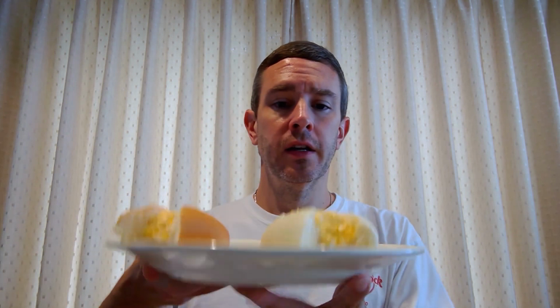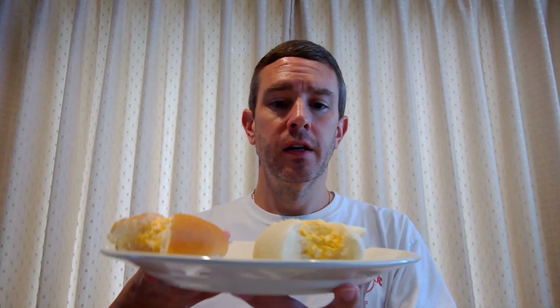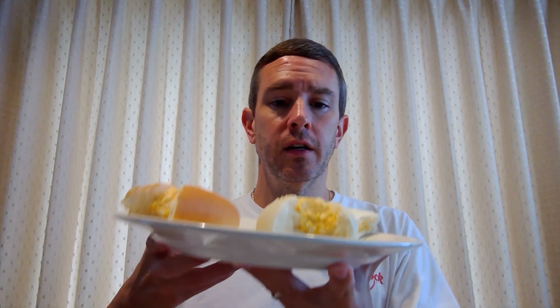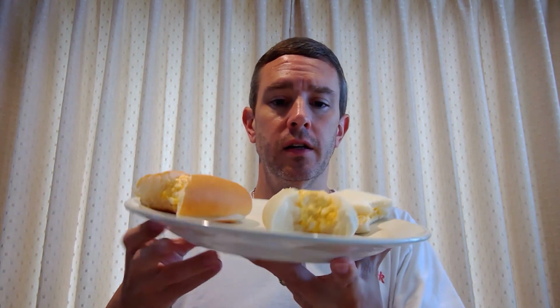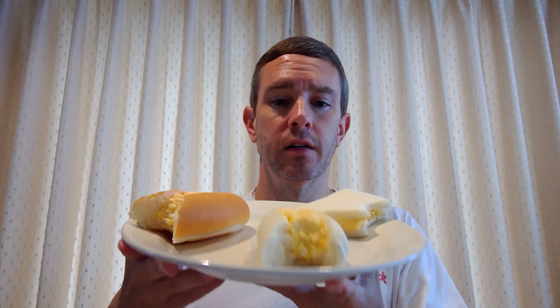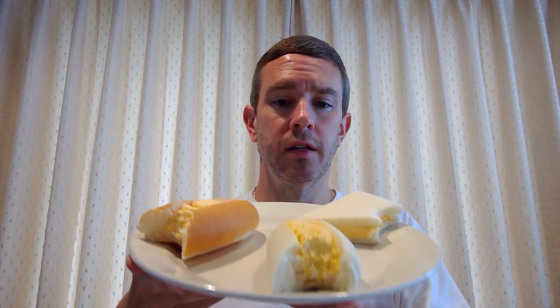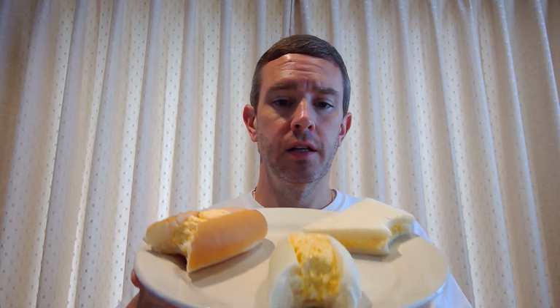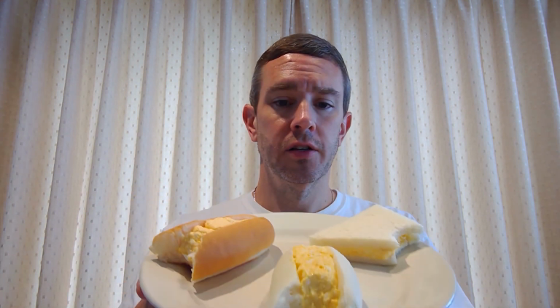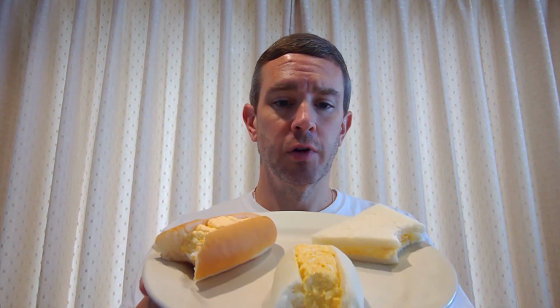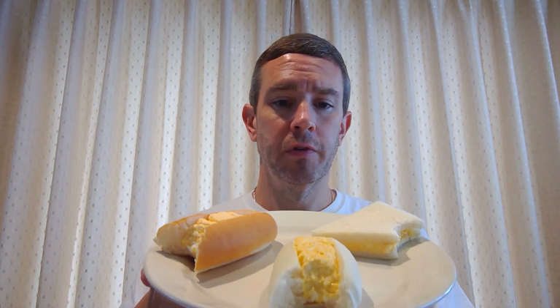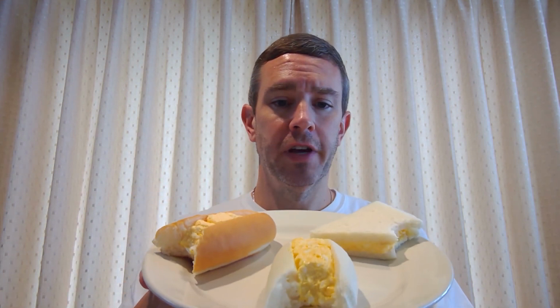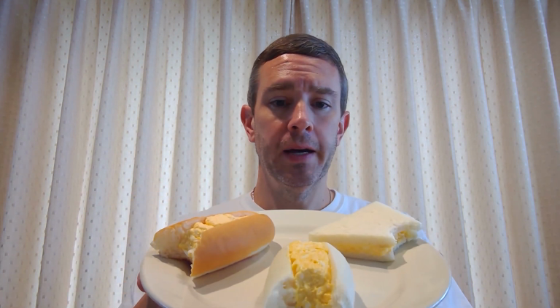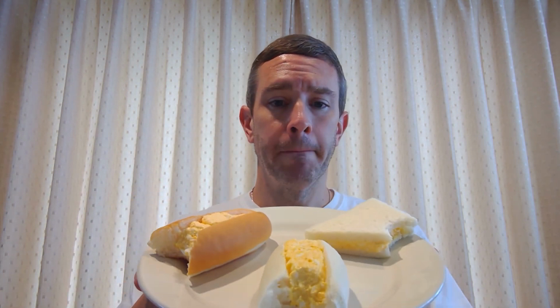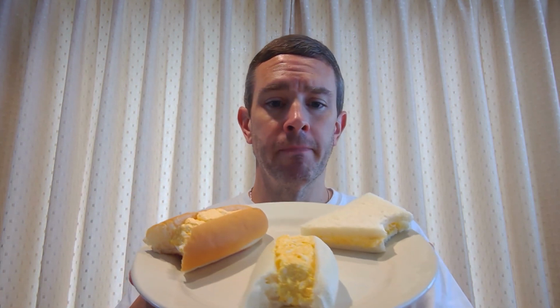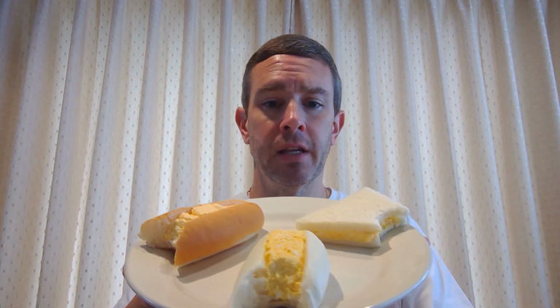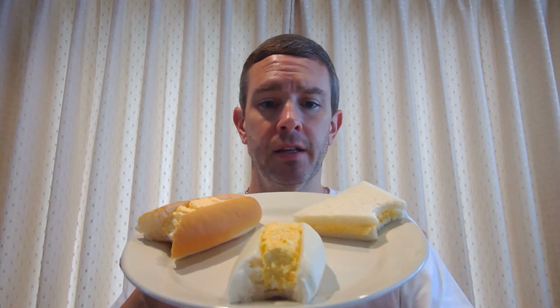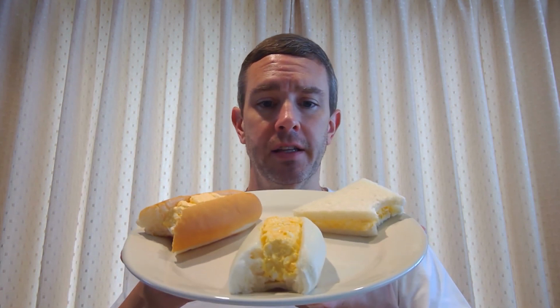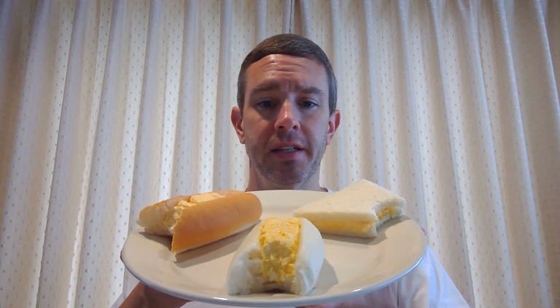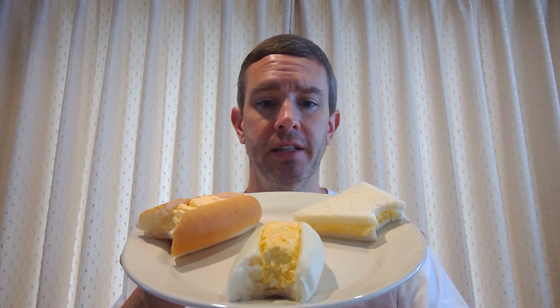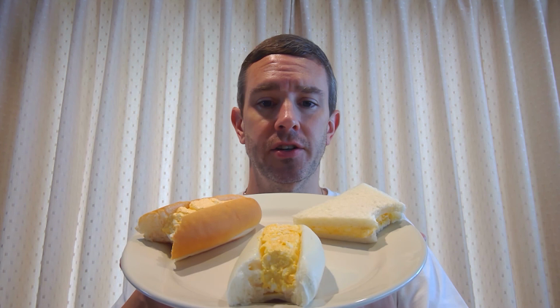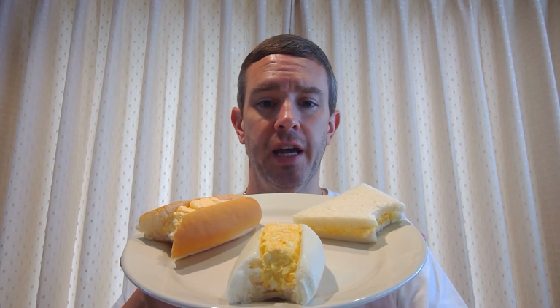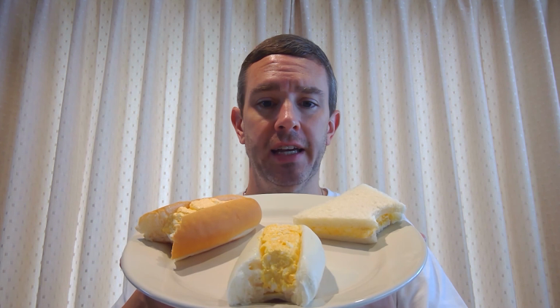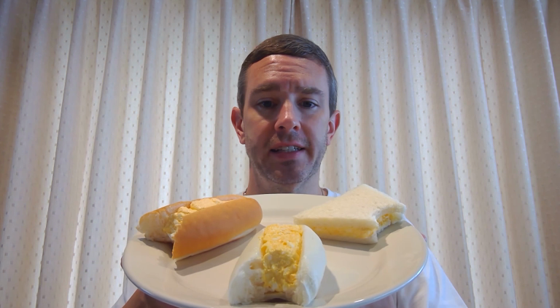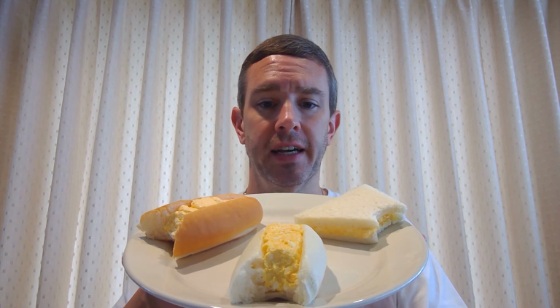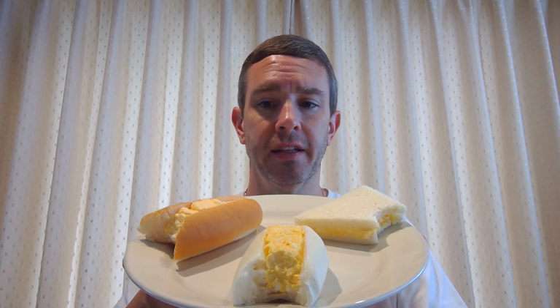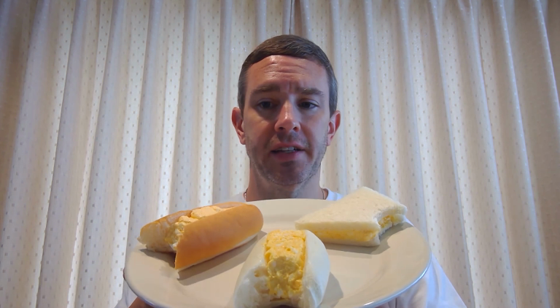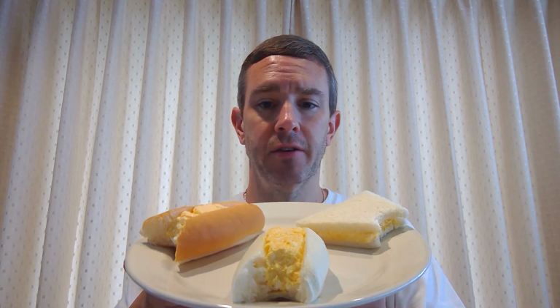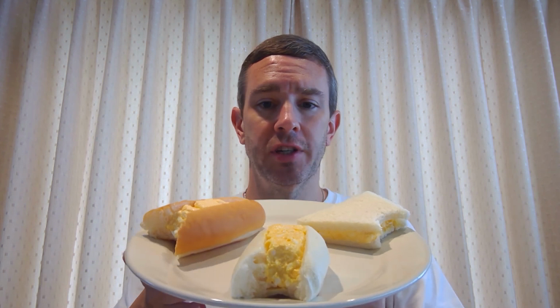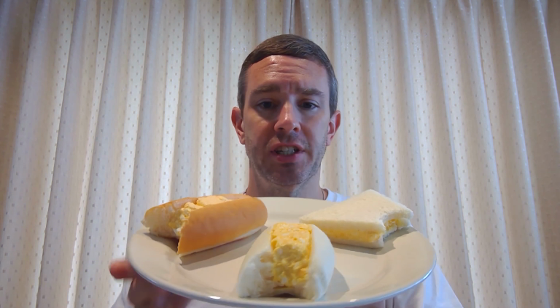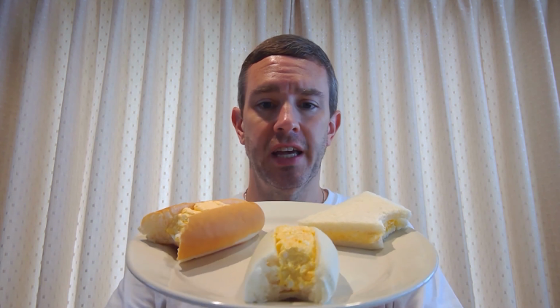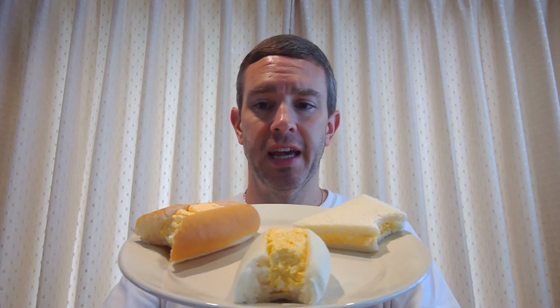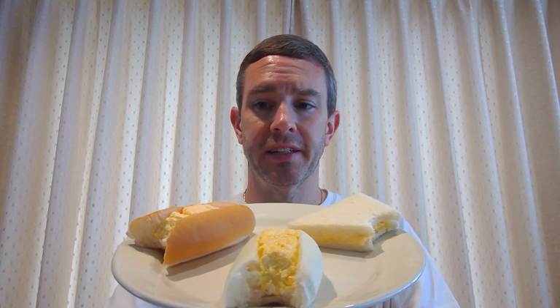Here's what we've got — this is your egg salad sandwich test.